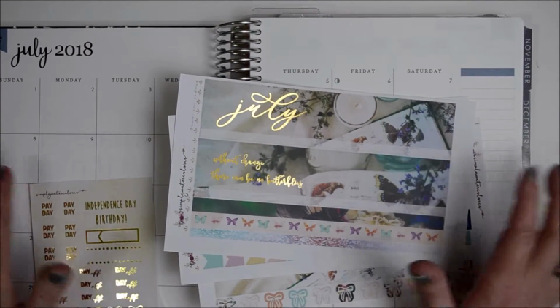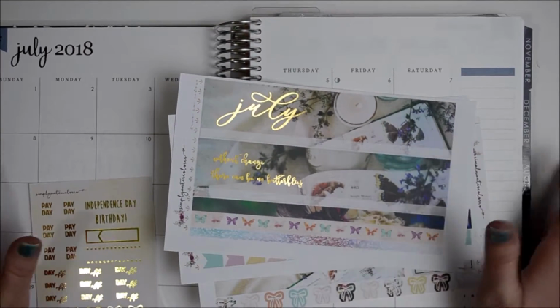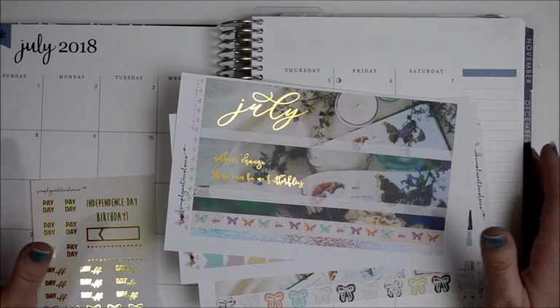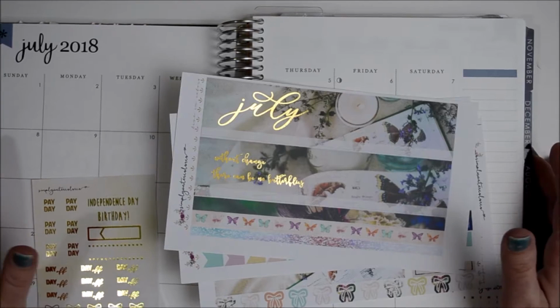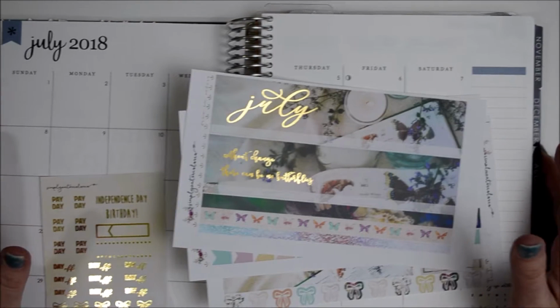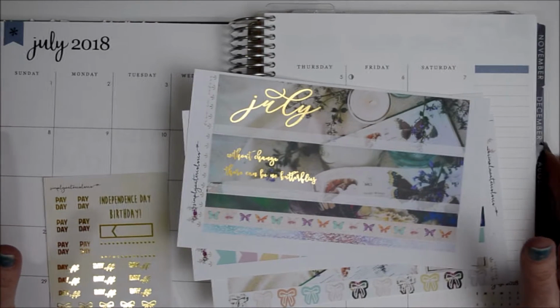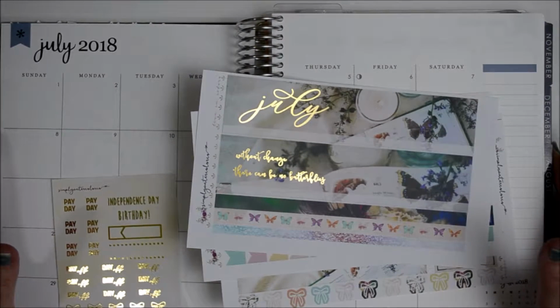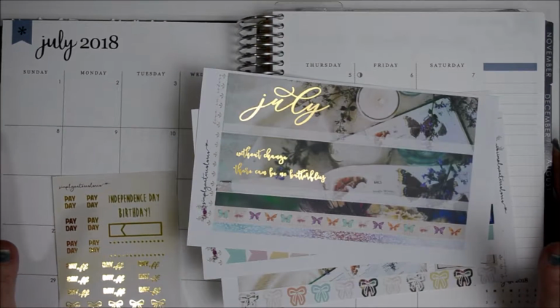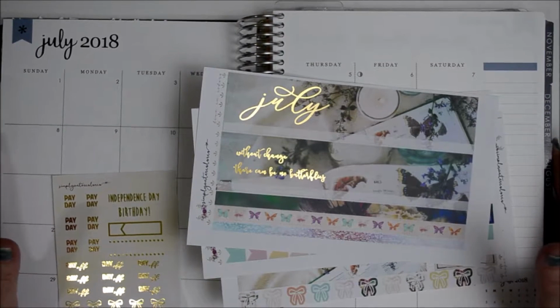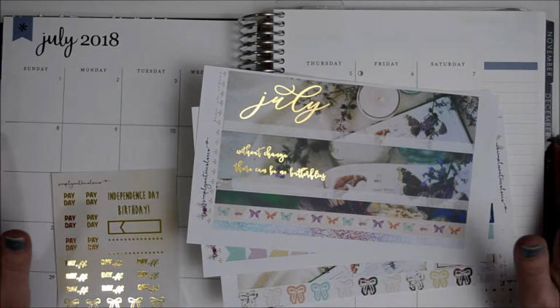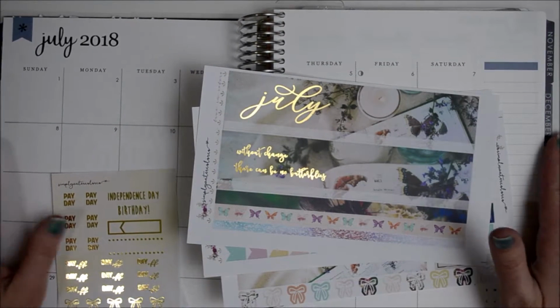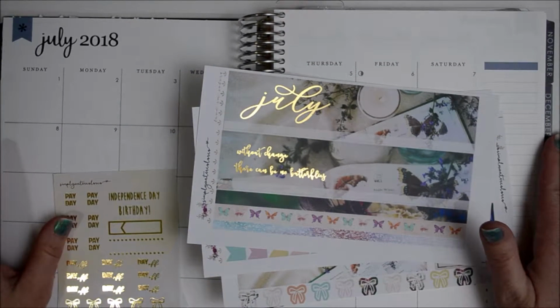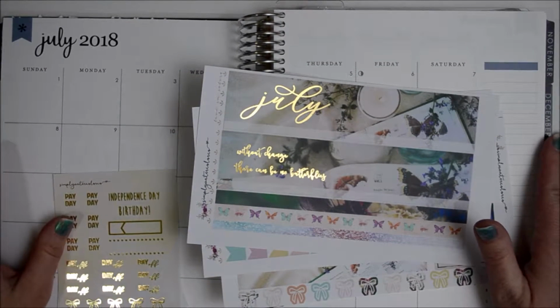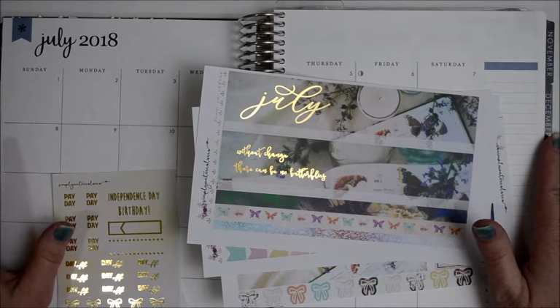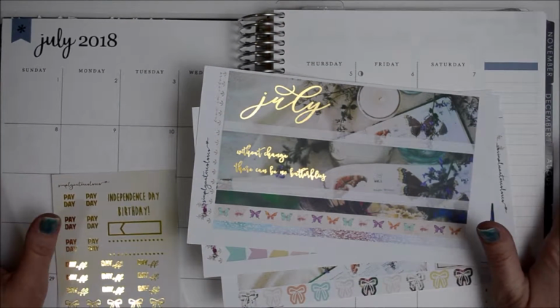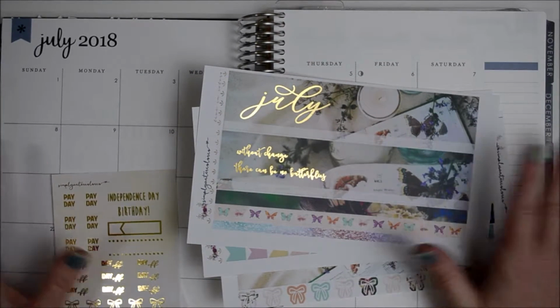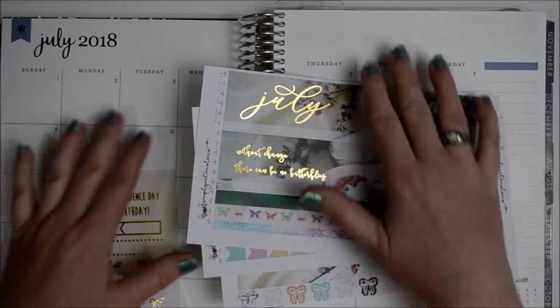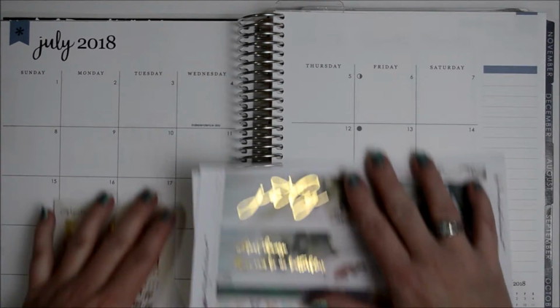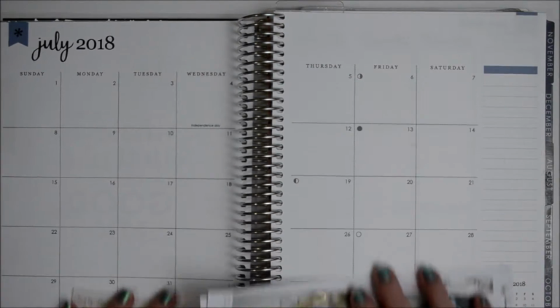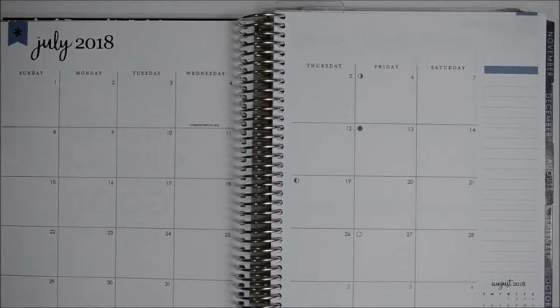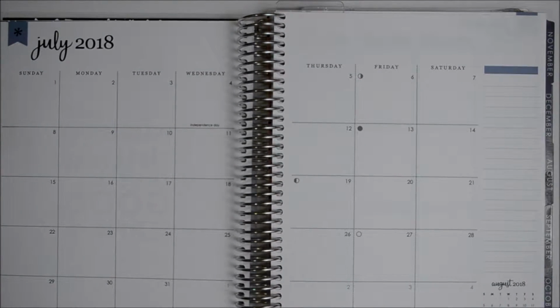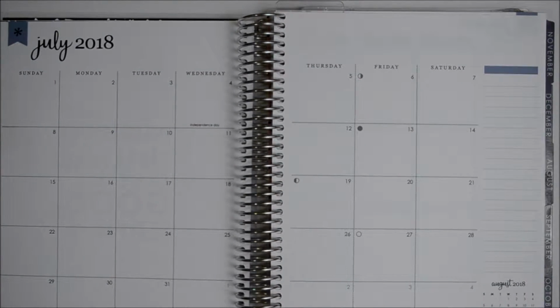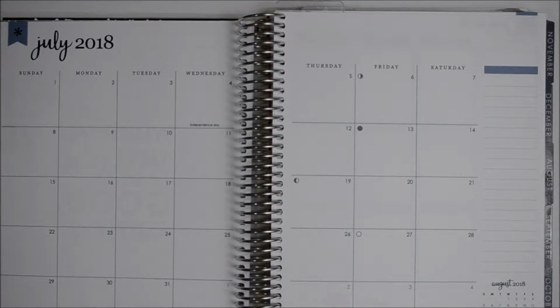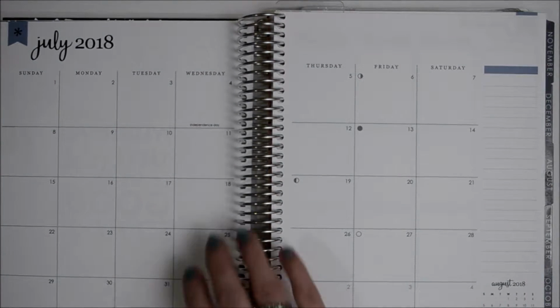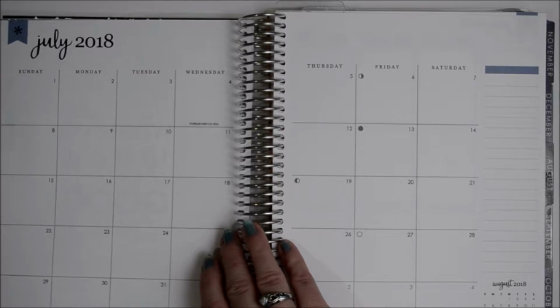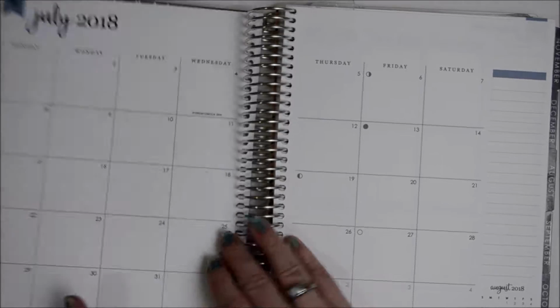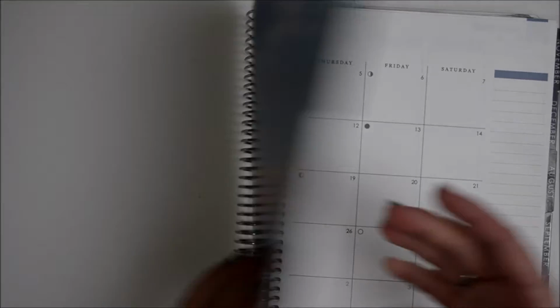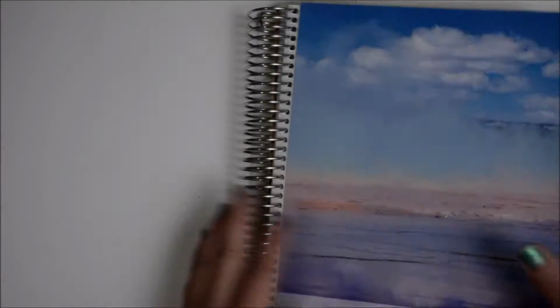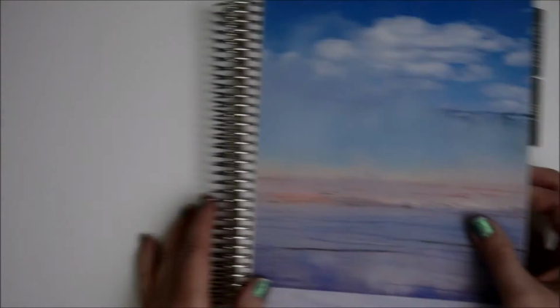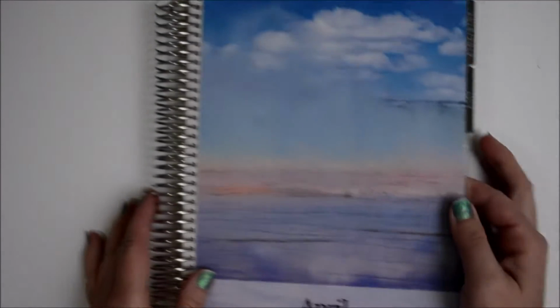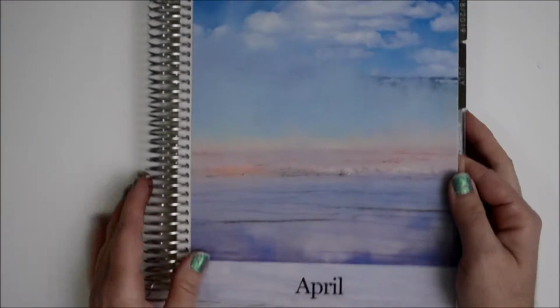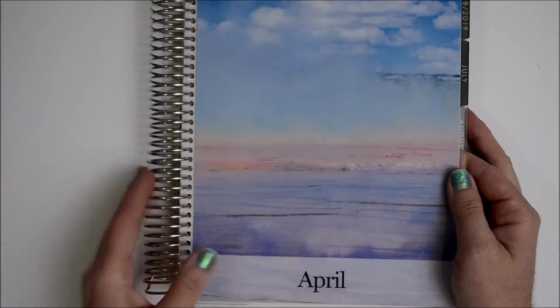This is my very first spread in my very first Erin Condren. So let me move this out of the way and I'll show you my Erin Condren really quick.